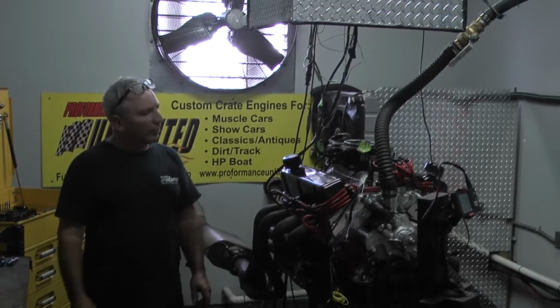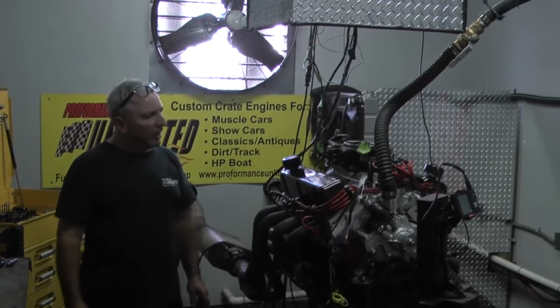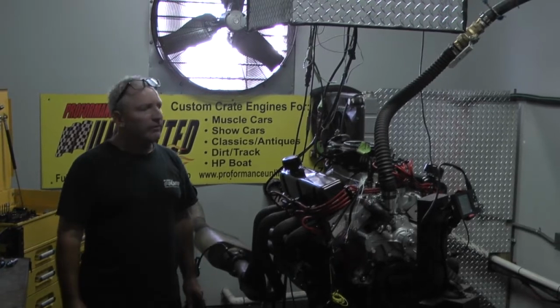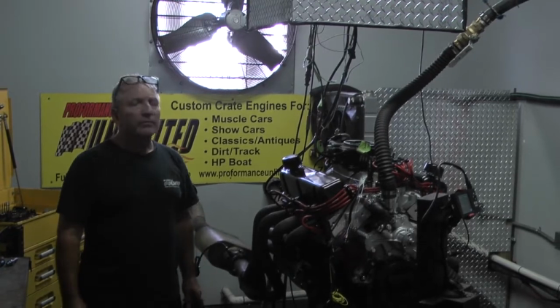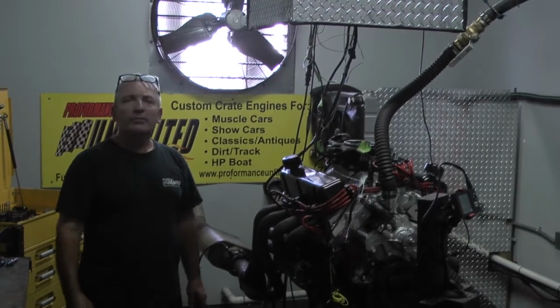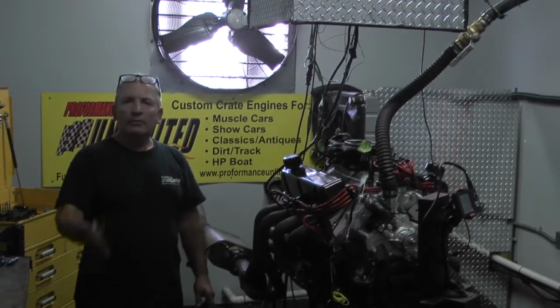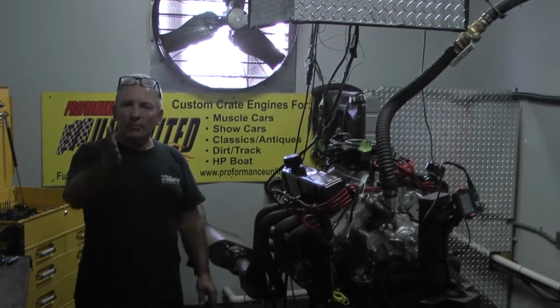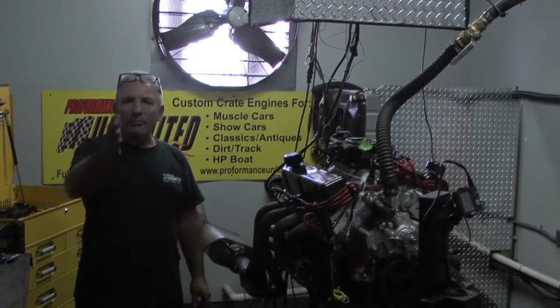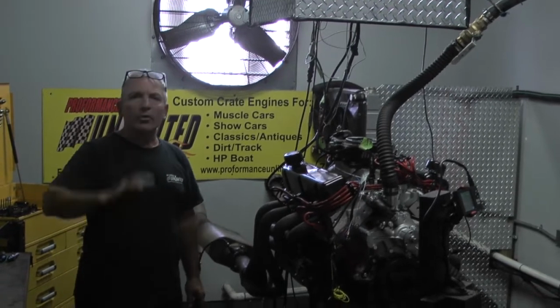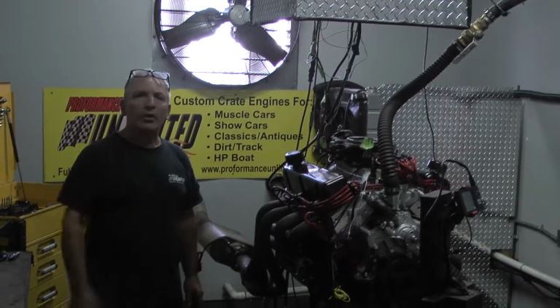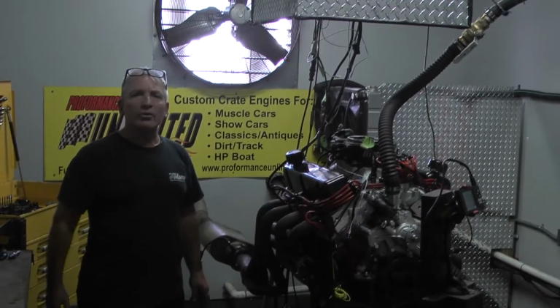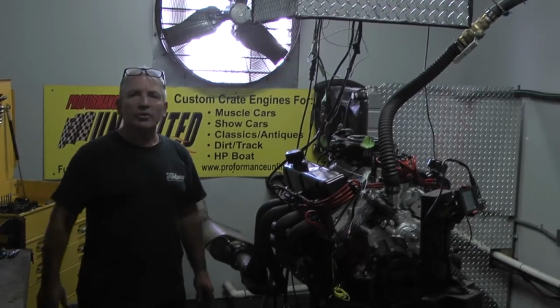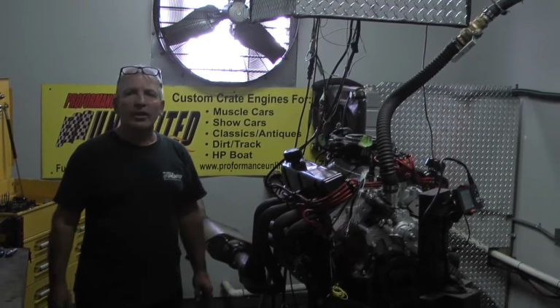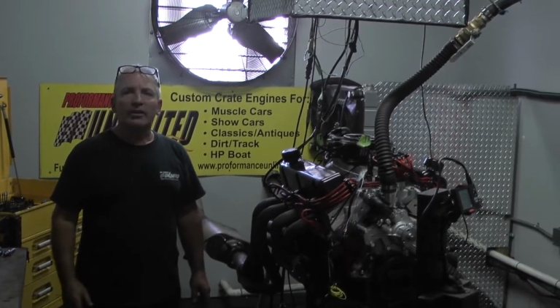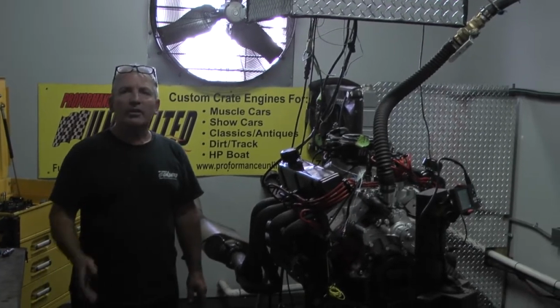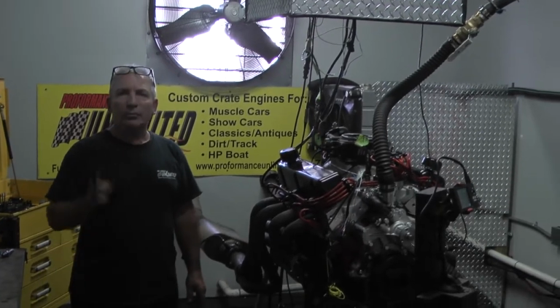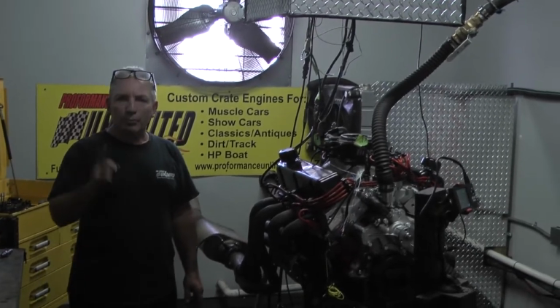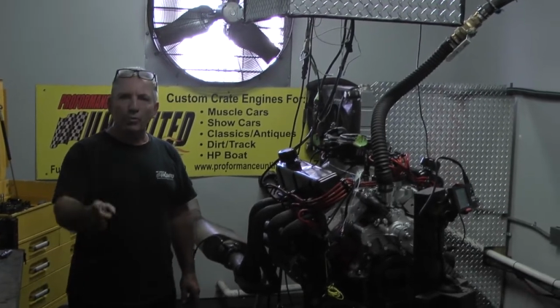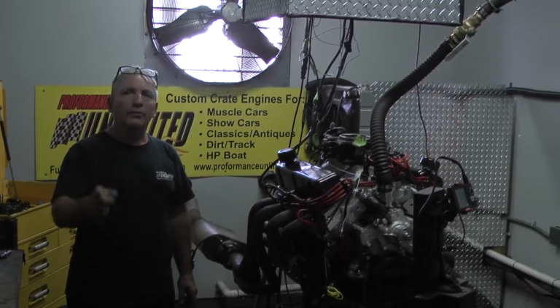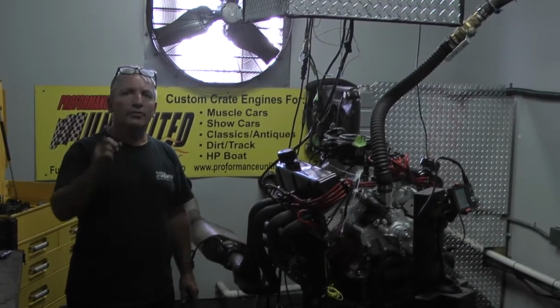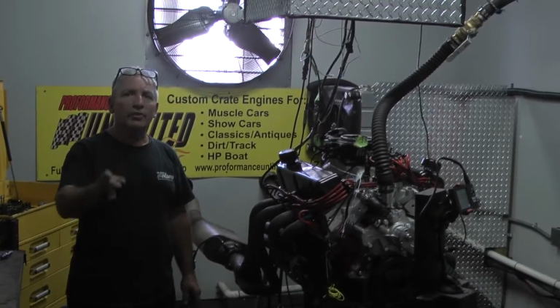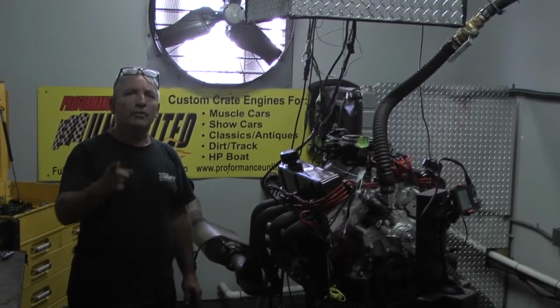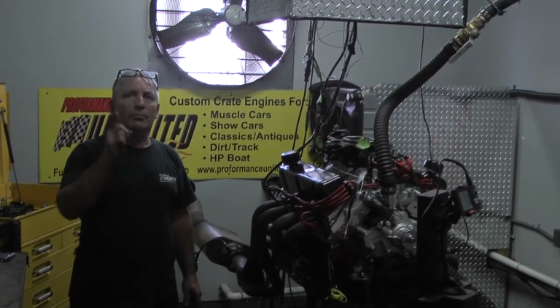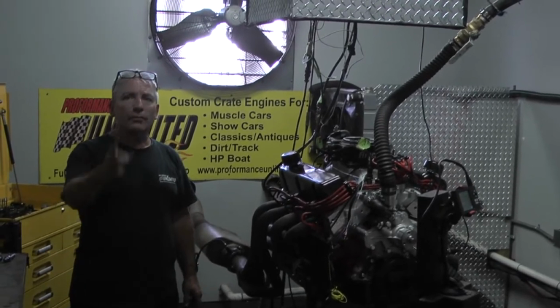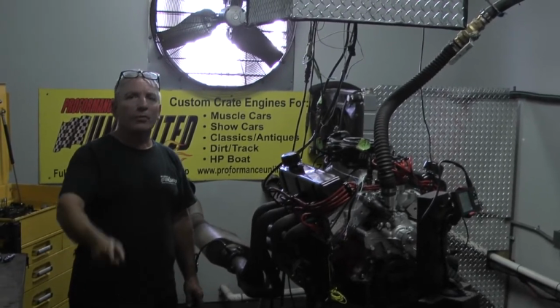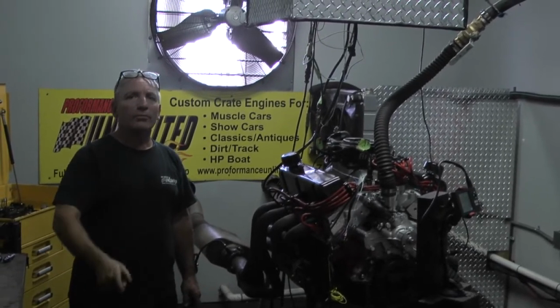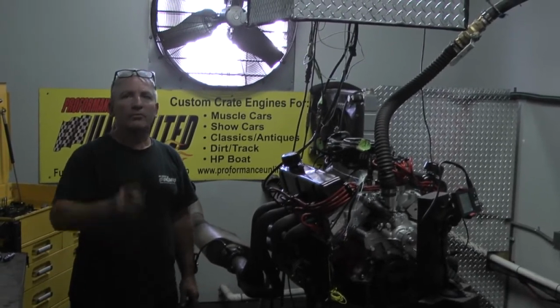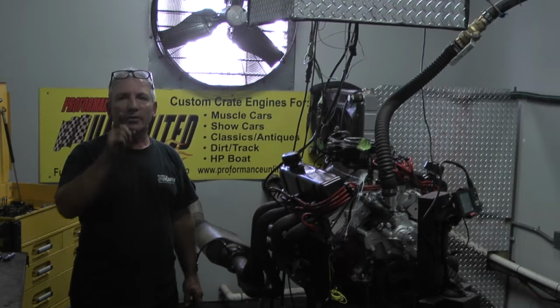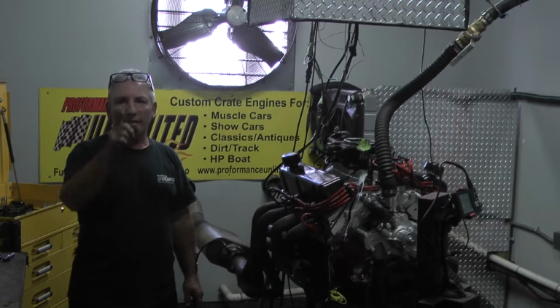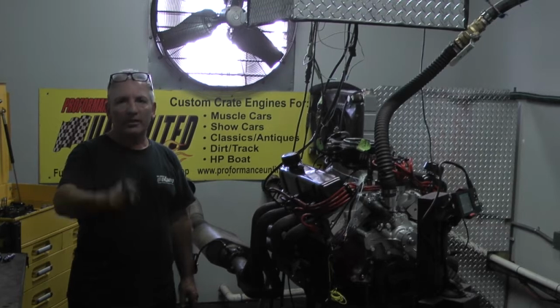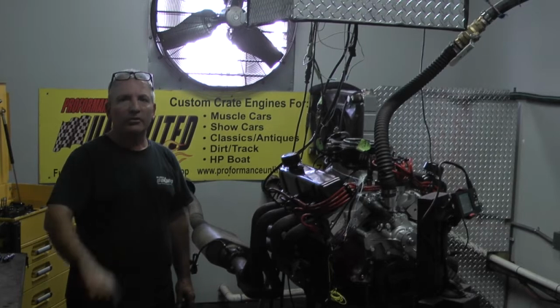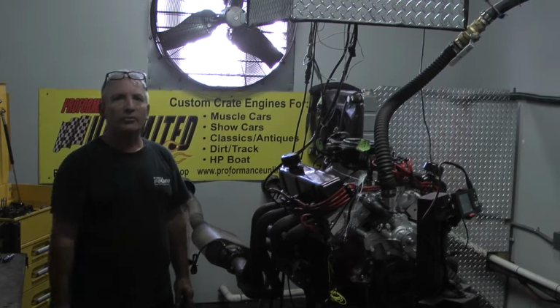Remember what I always say: the proof is in the performance. Thank you.